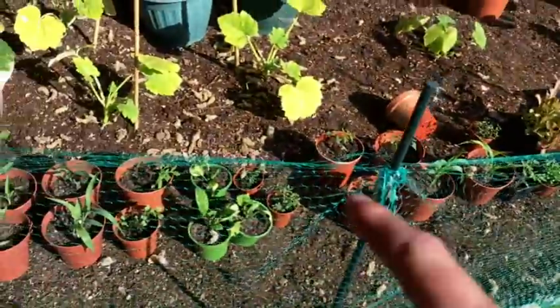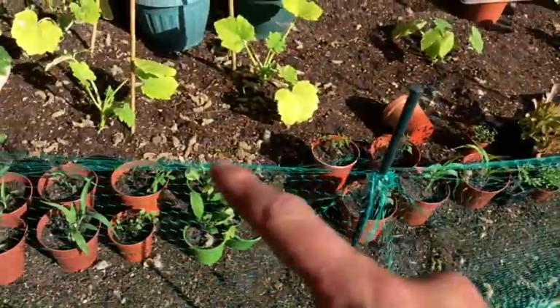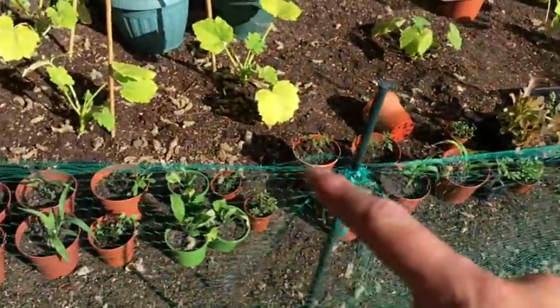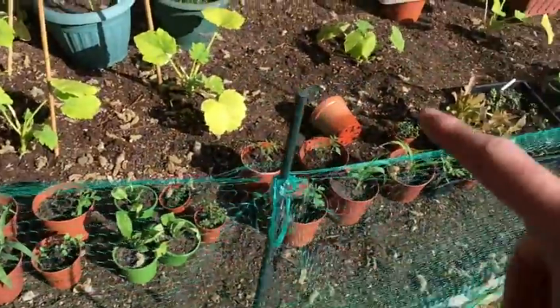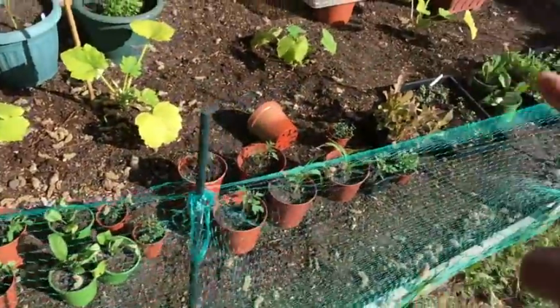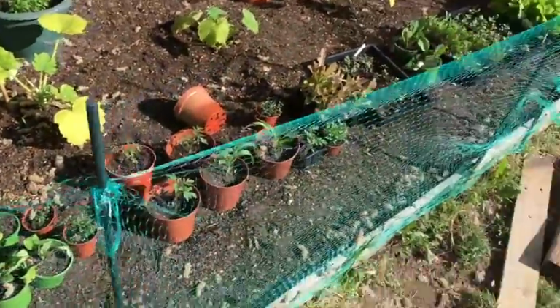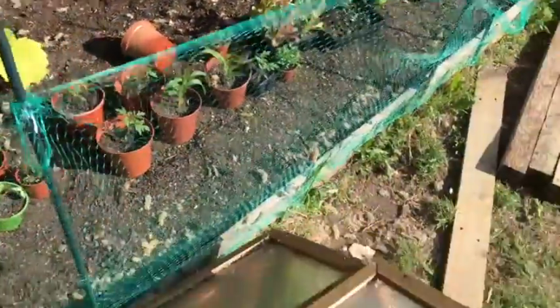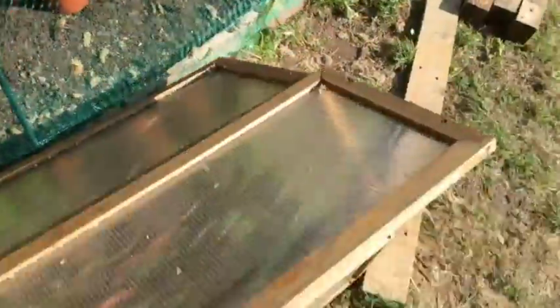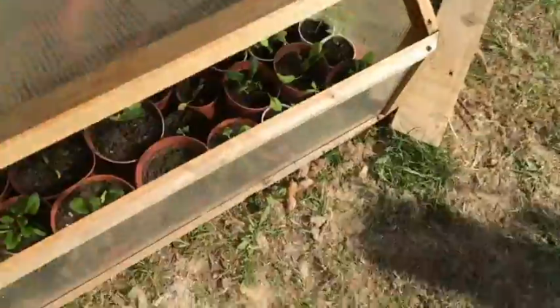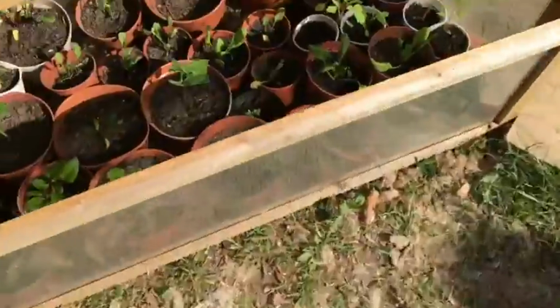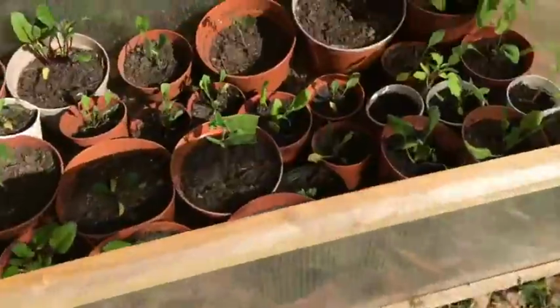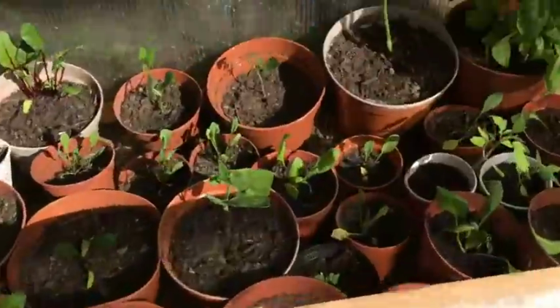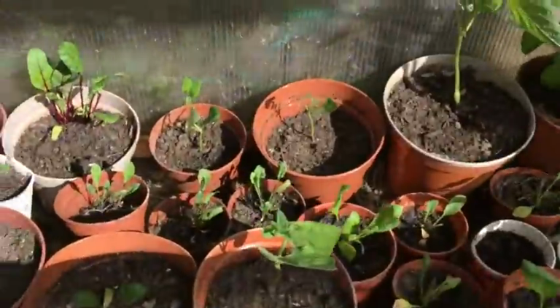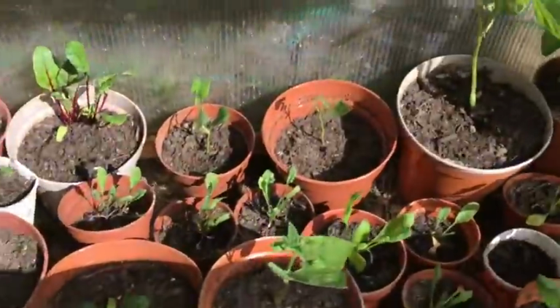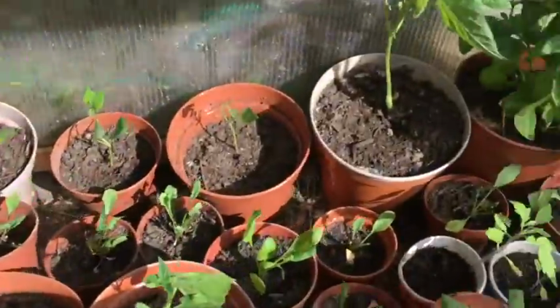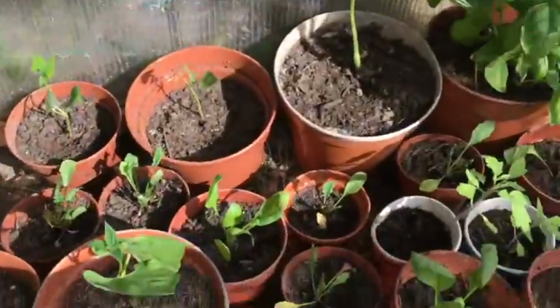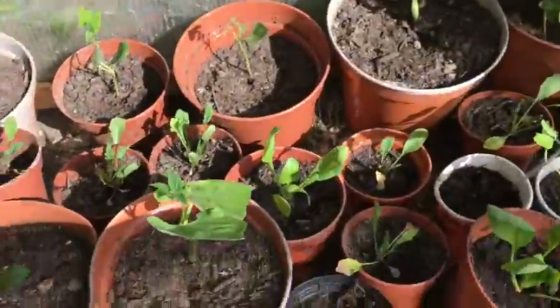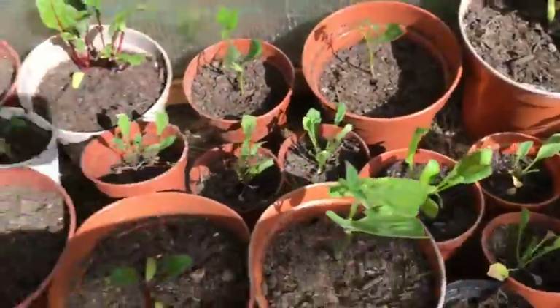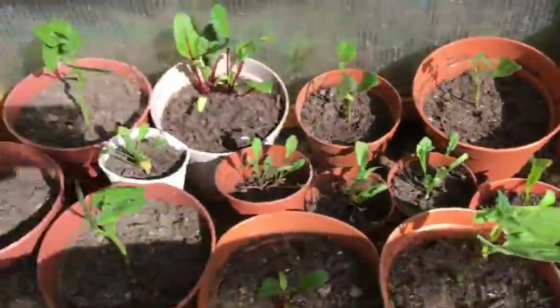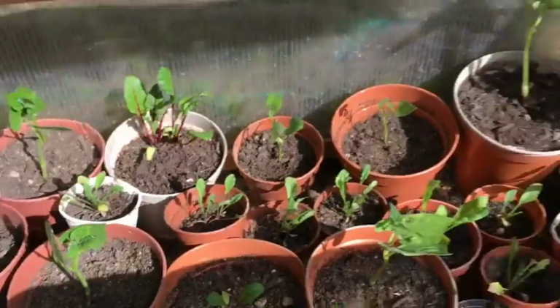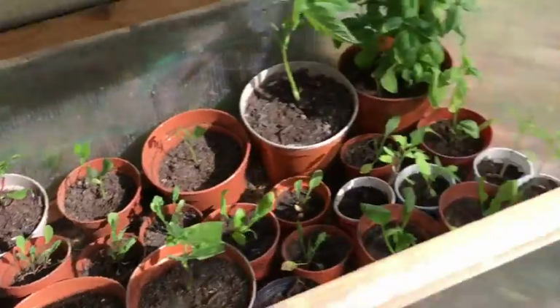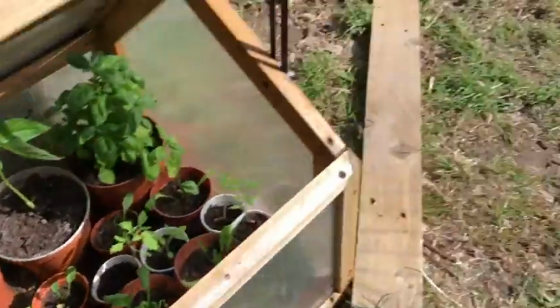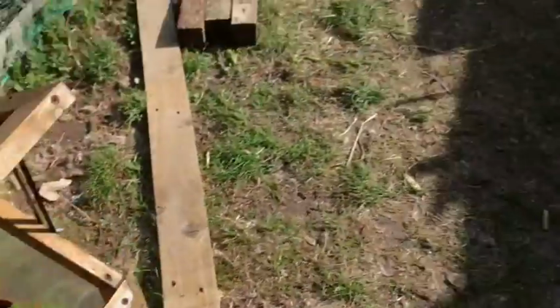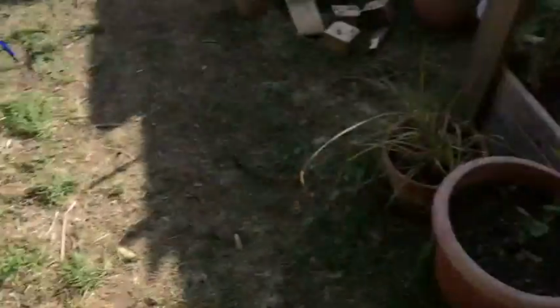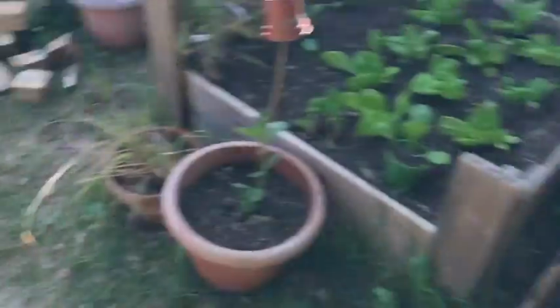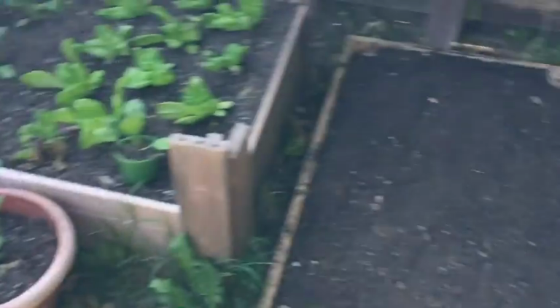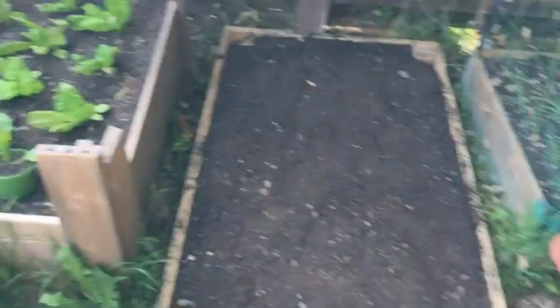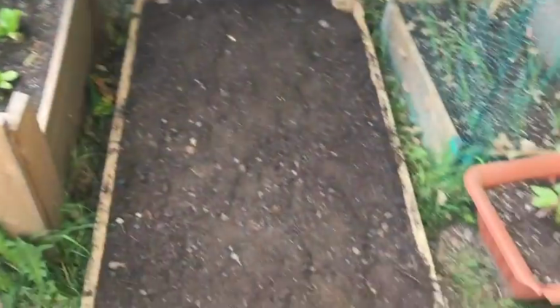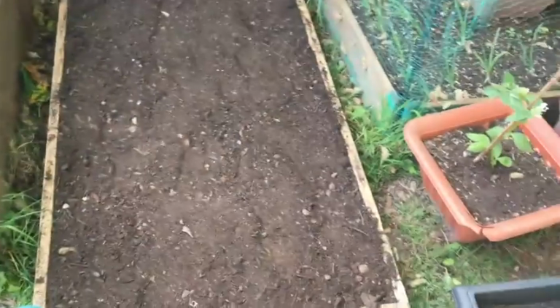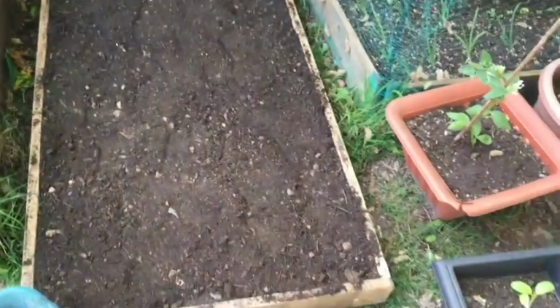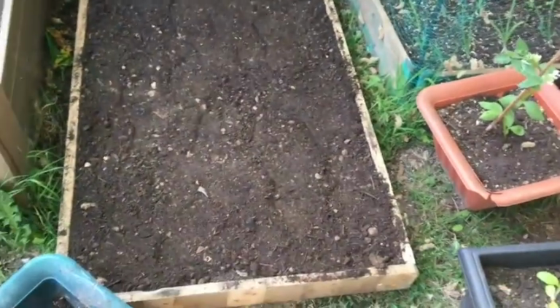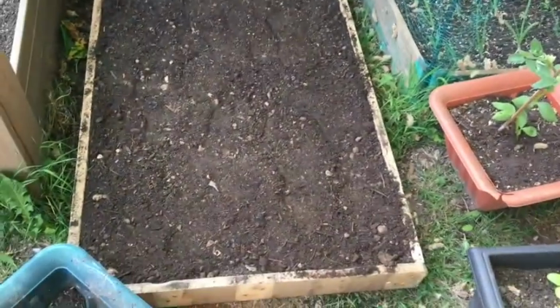I've got a lot of plants to find homes for, but yeah, nice job.